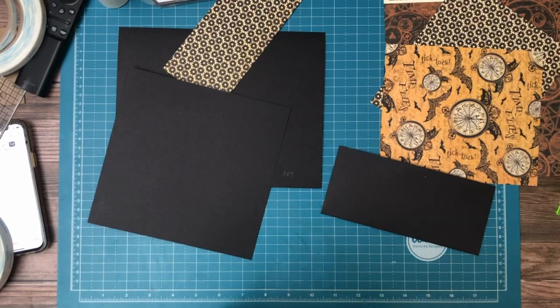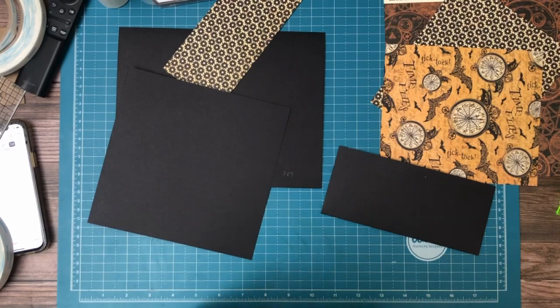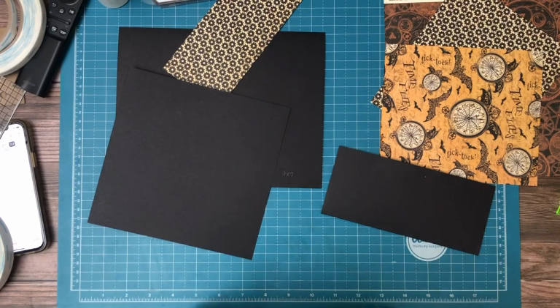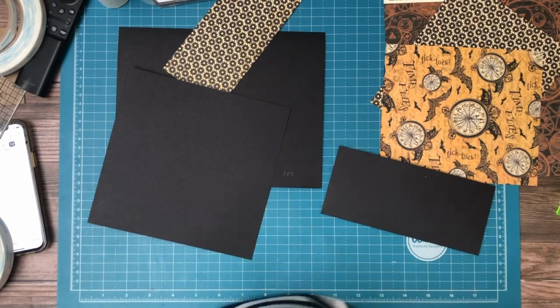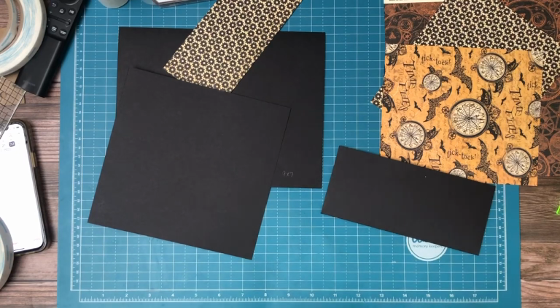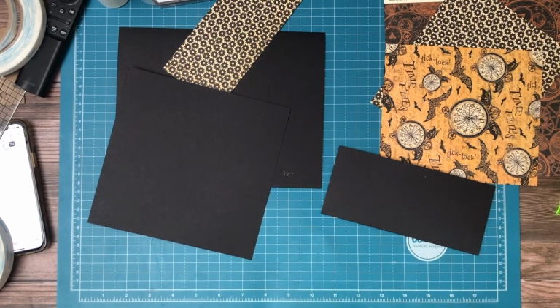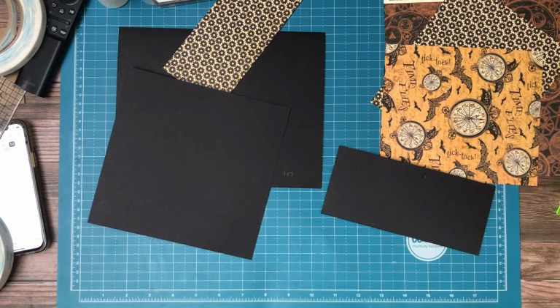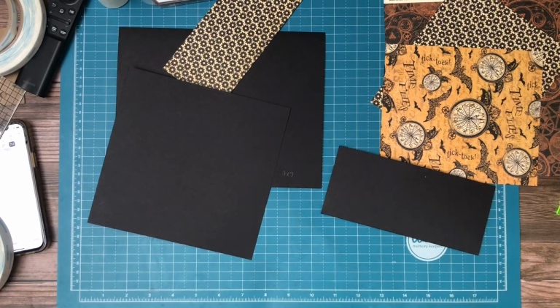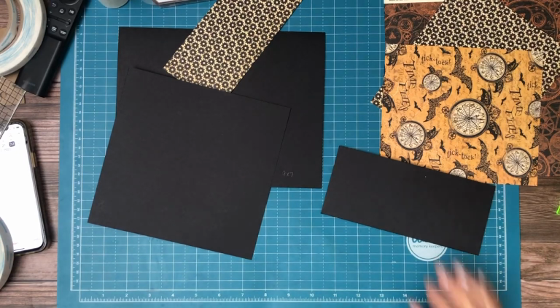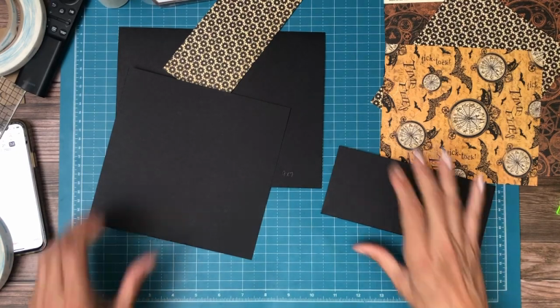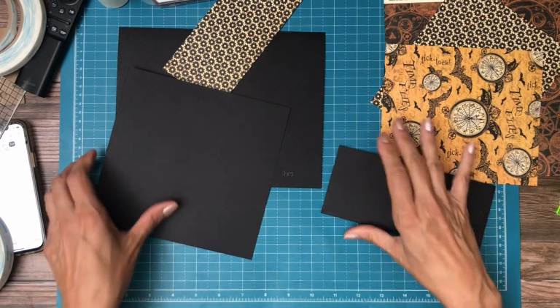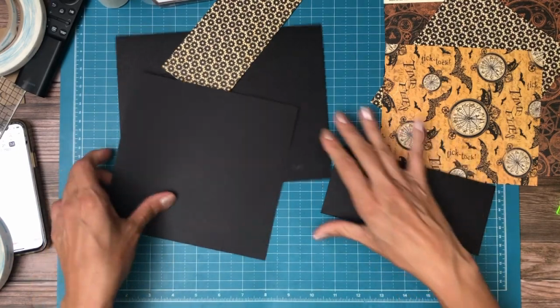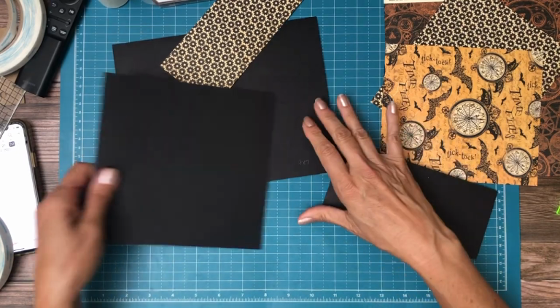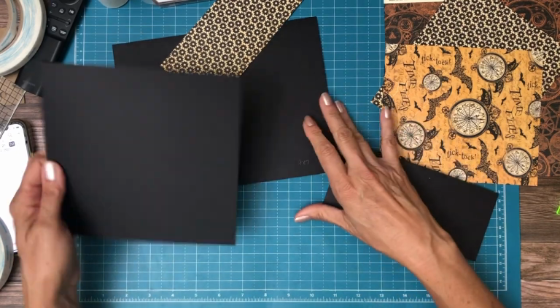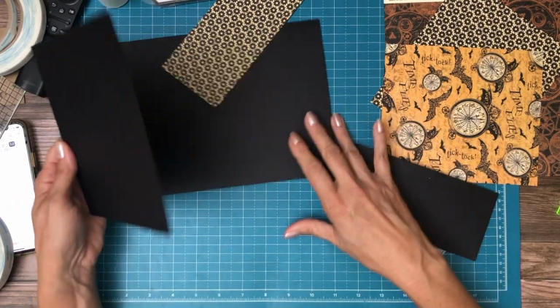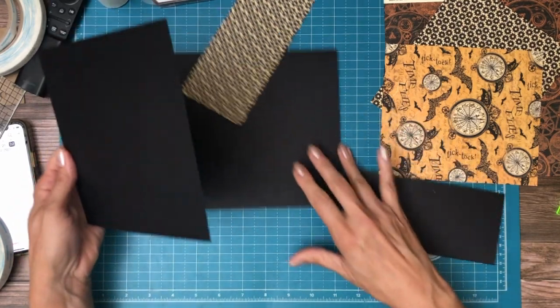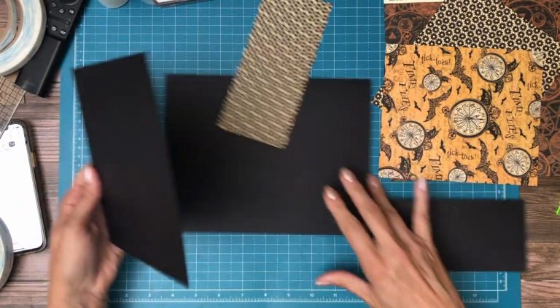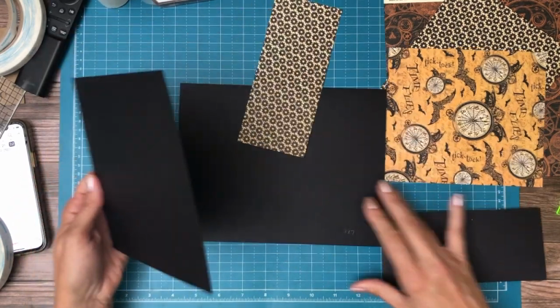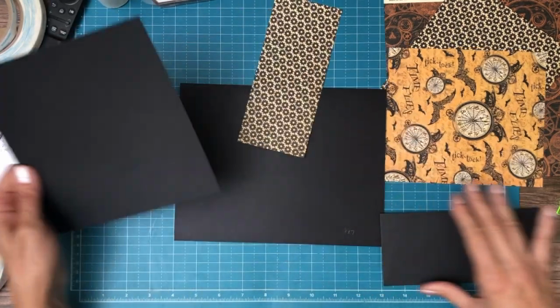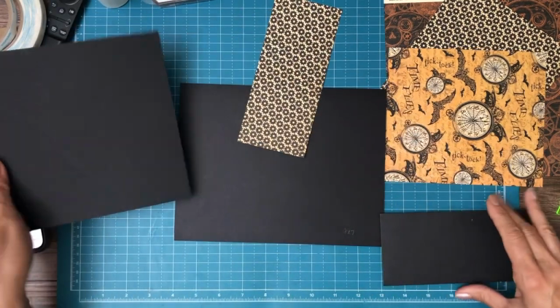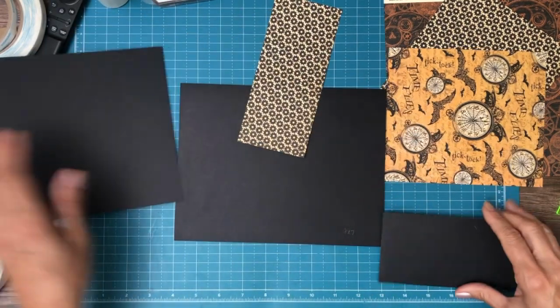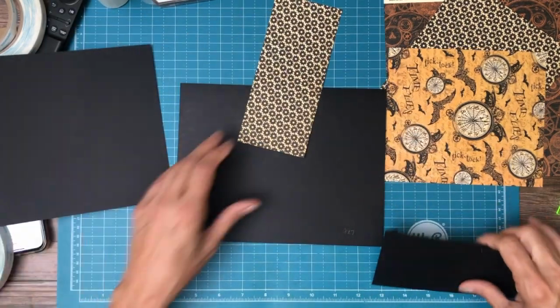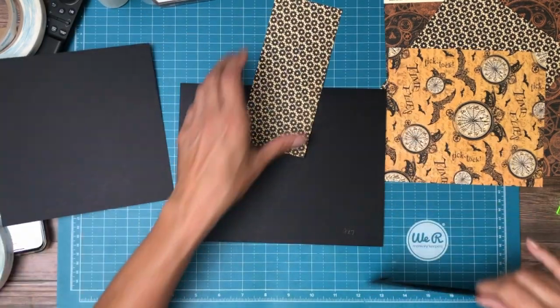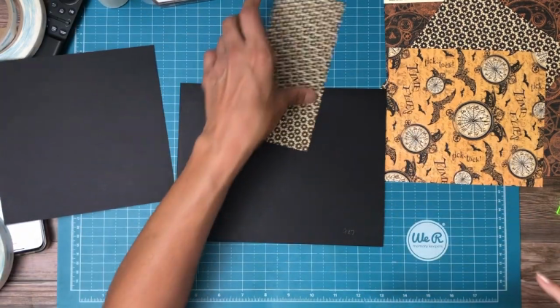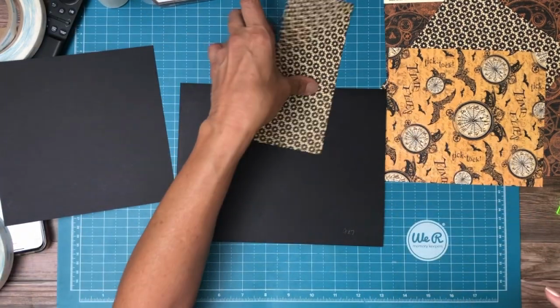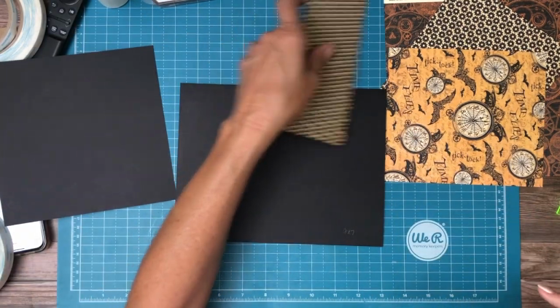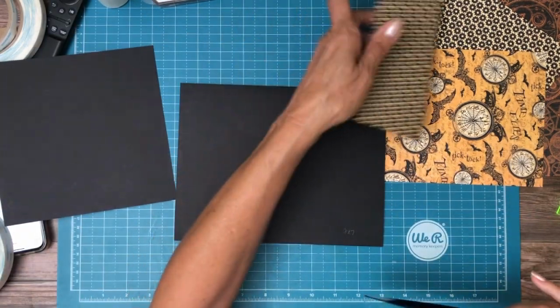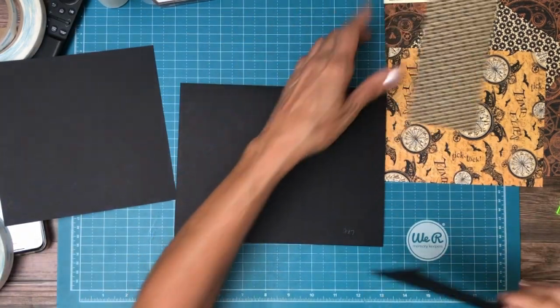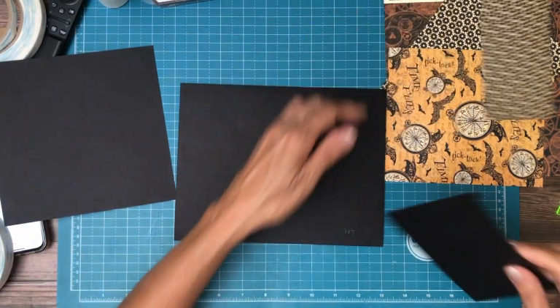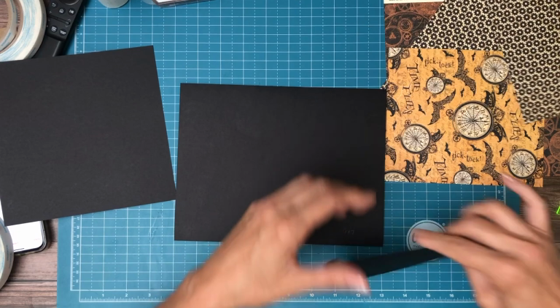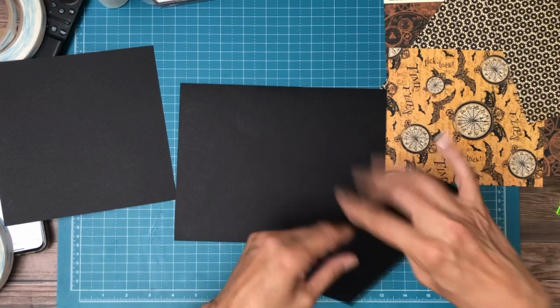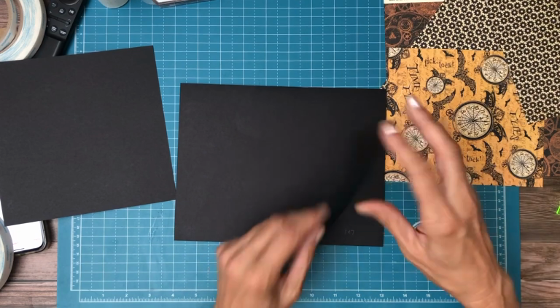Hi everyone! We're working on page 3. It's a mirror image of page 2.